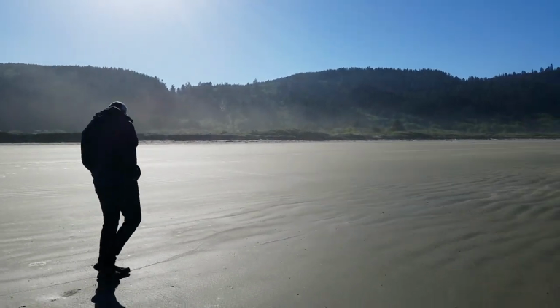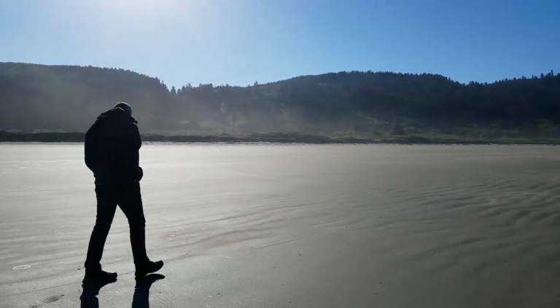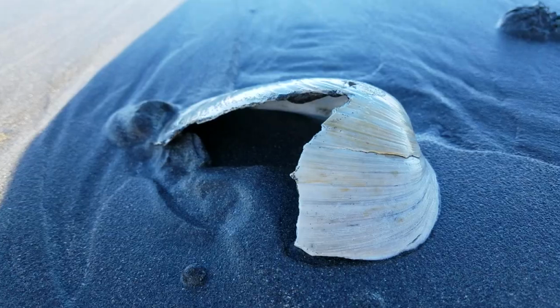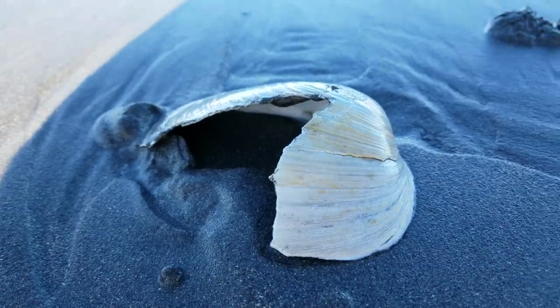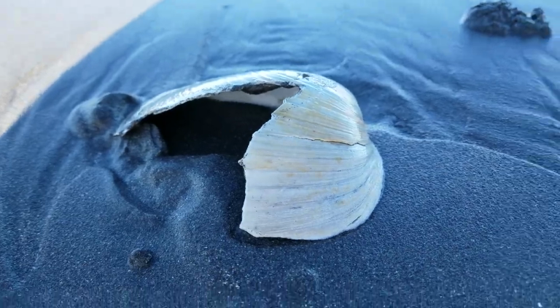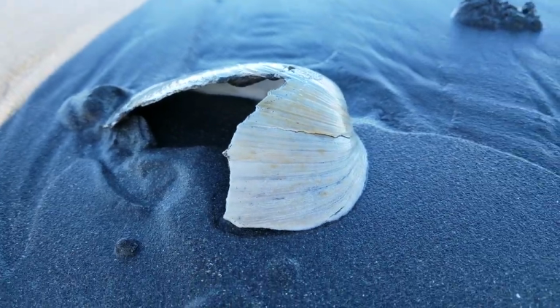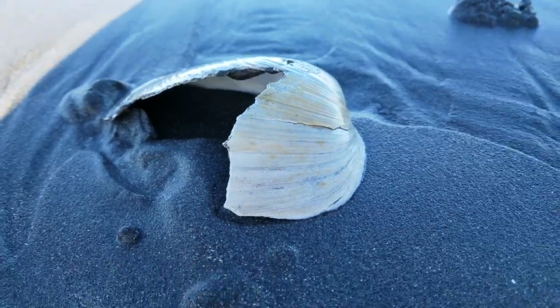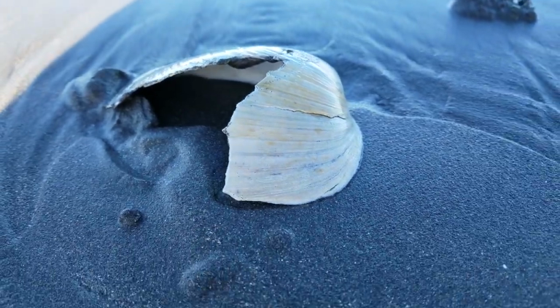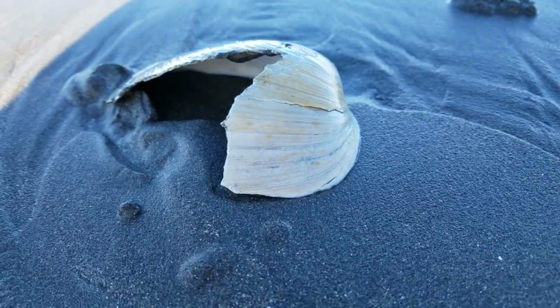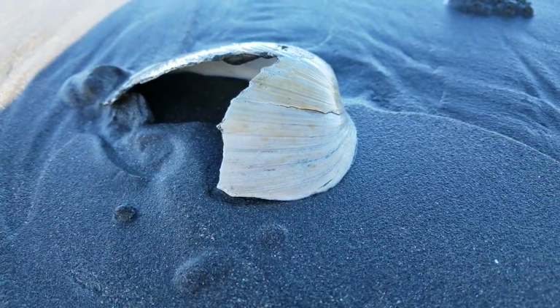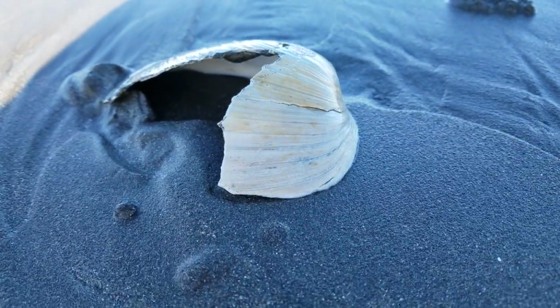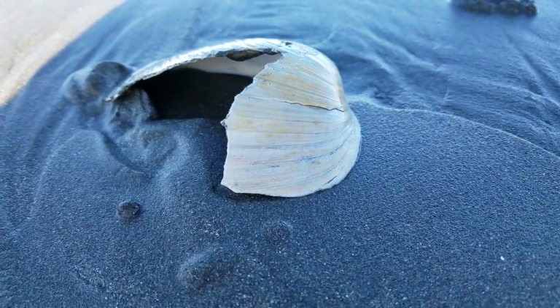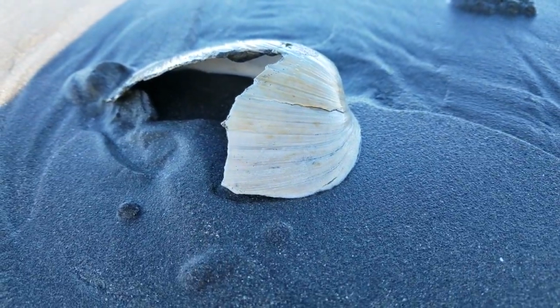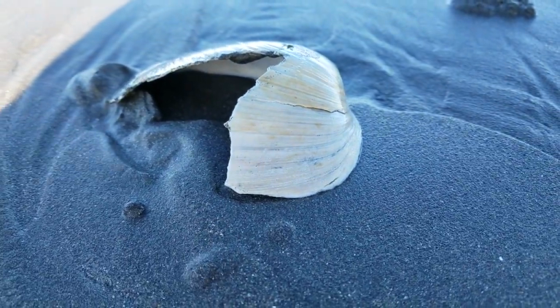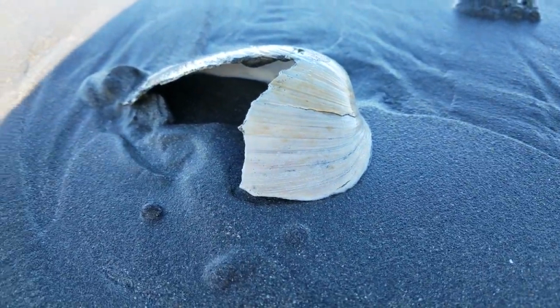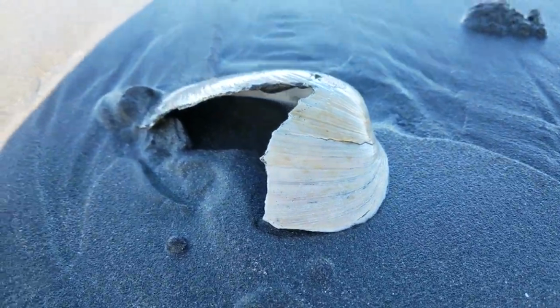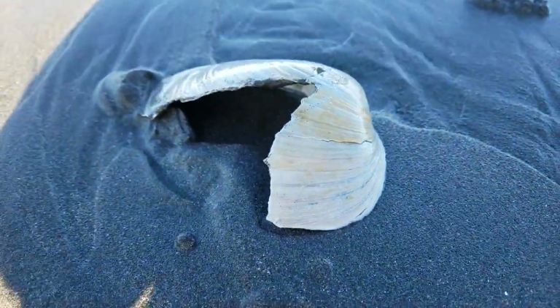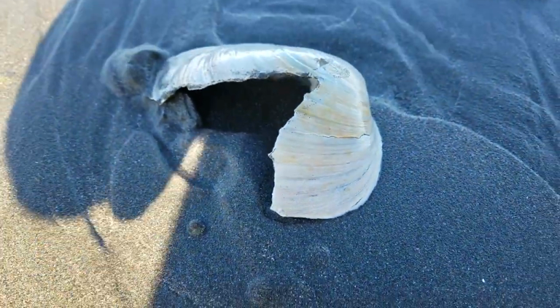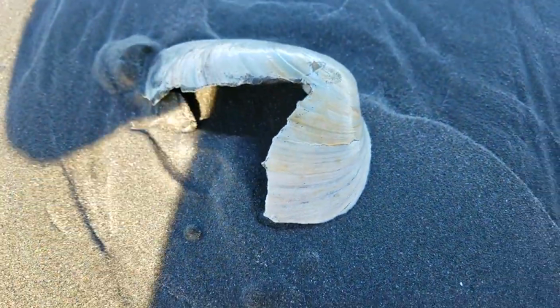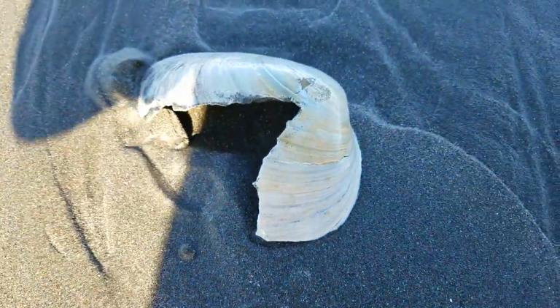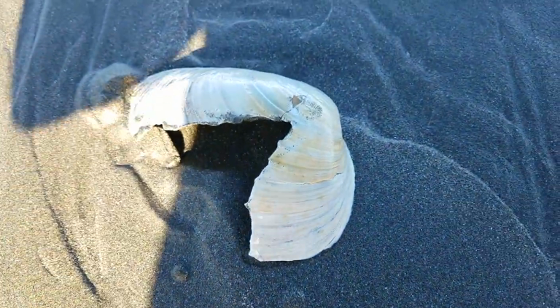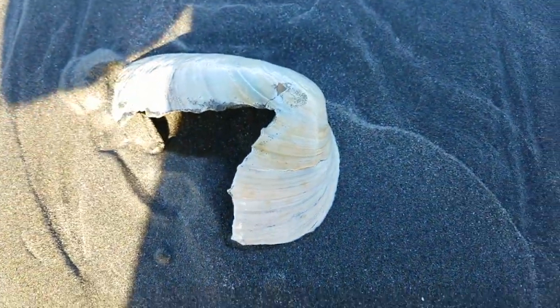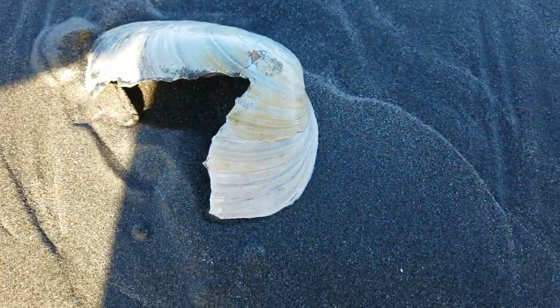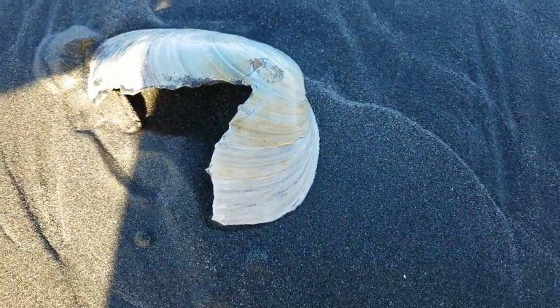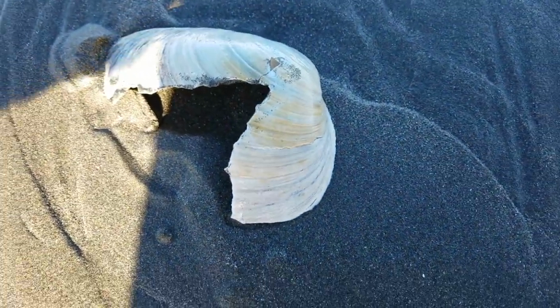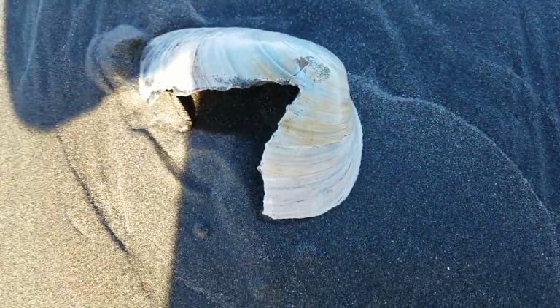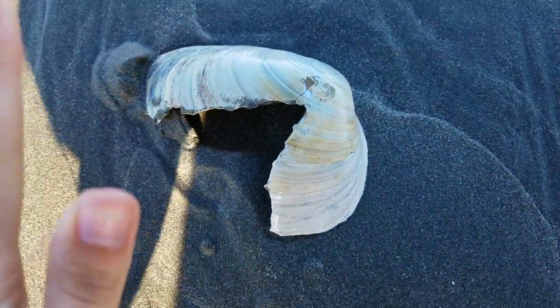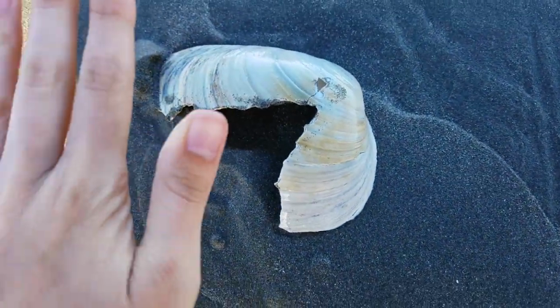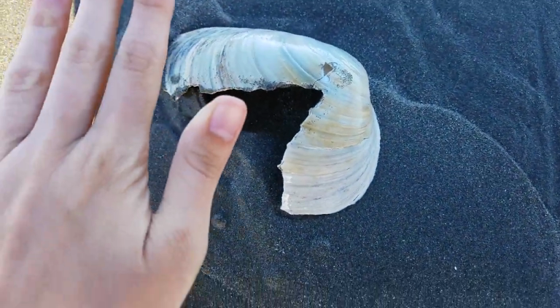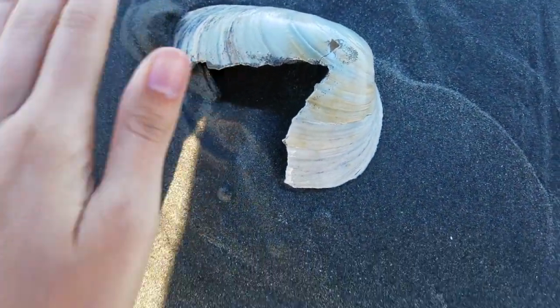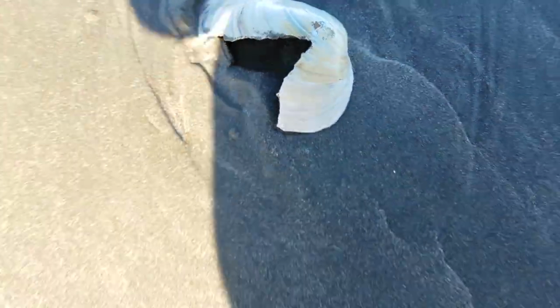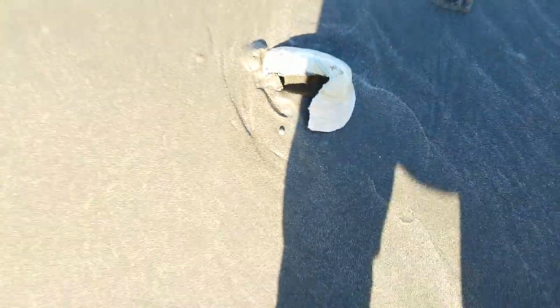Look at how big this shell was. That's a big shell. Oh wait — hand. Wow!